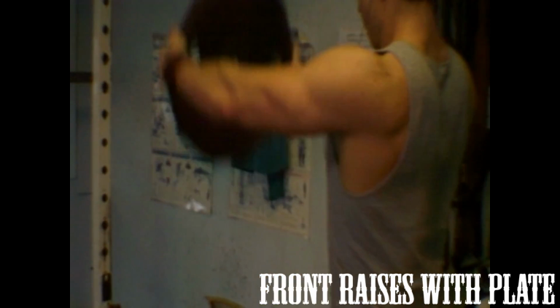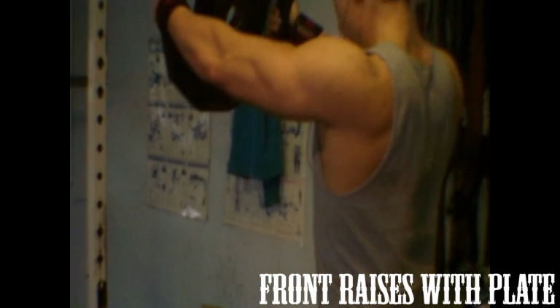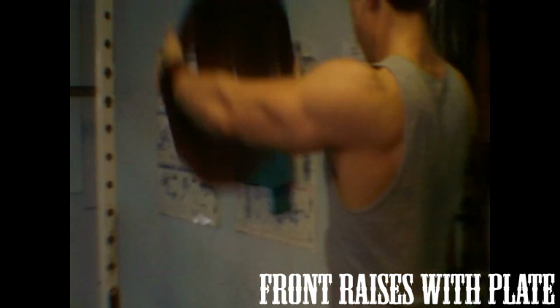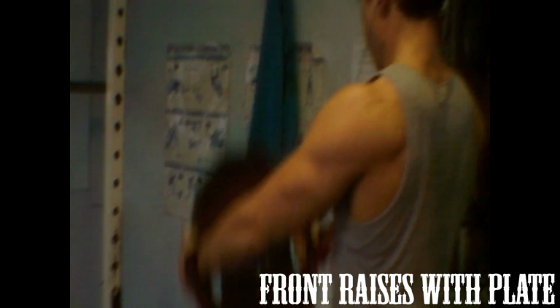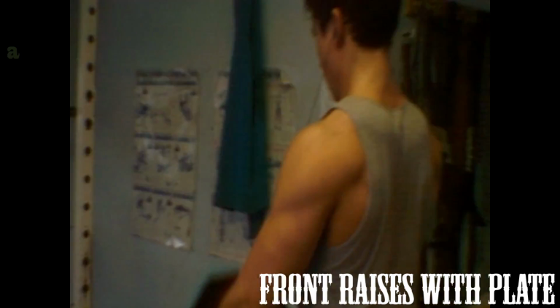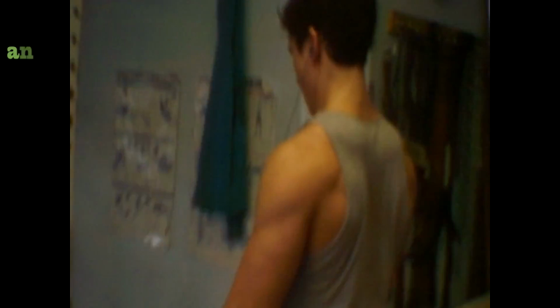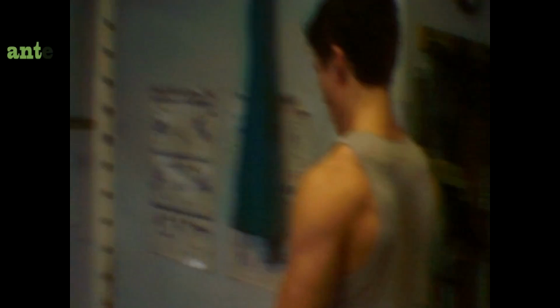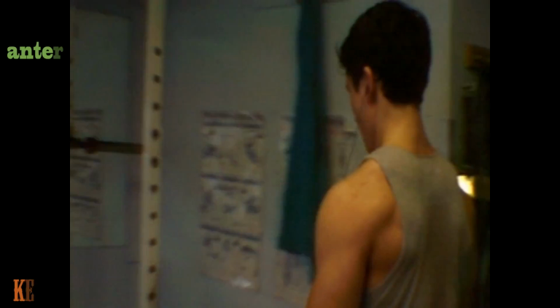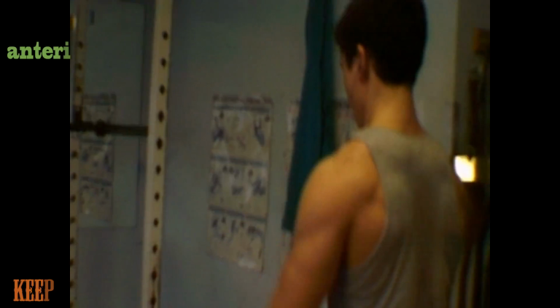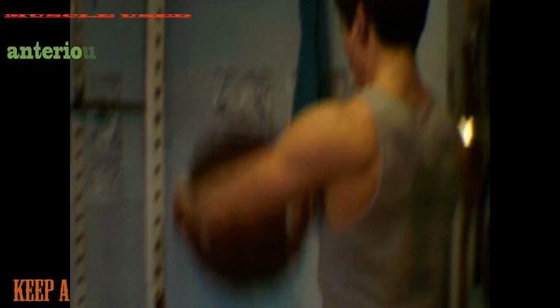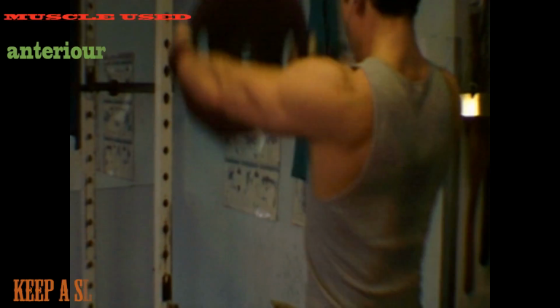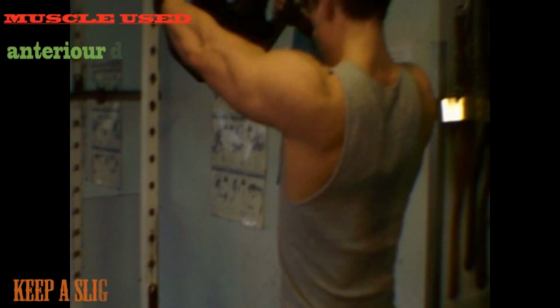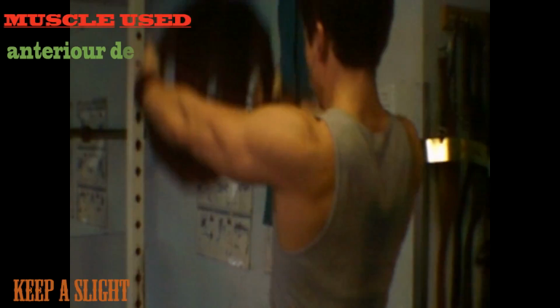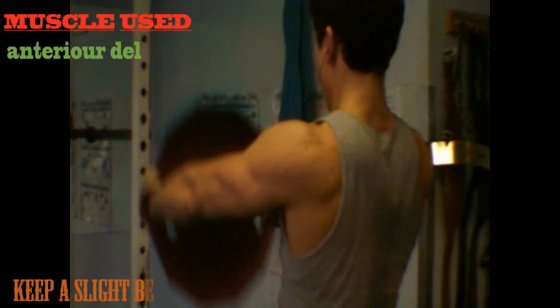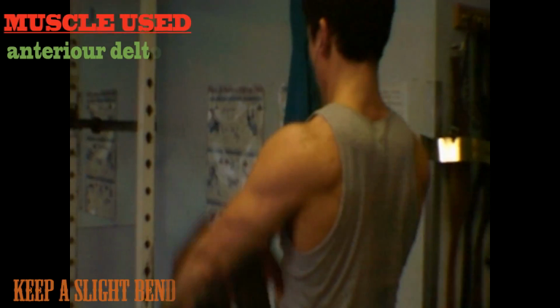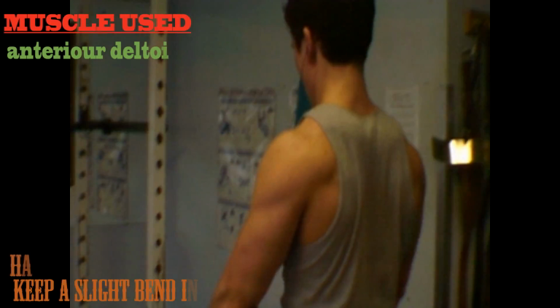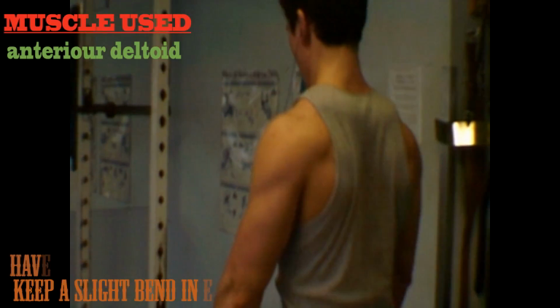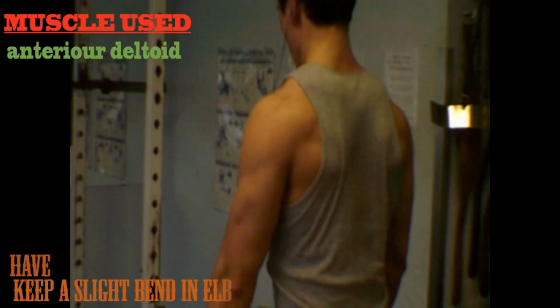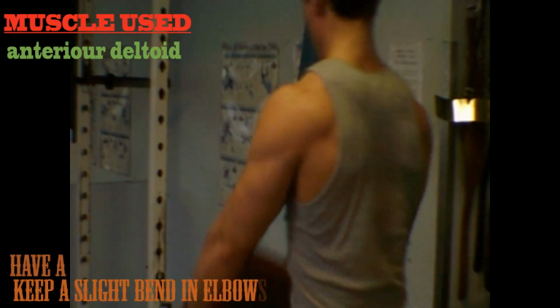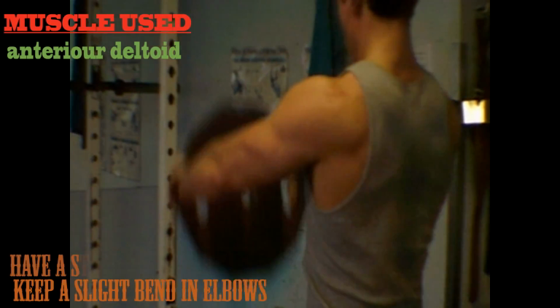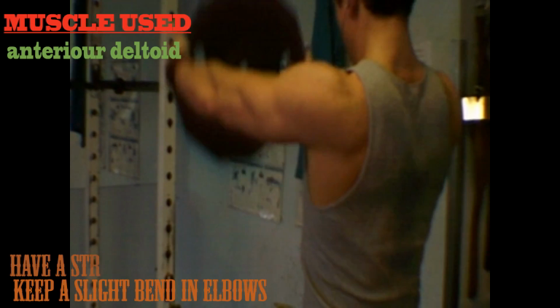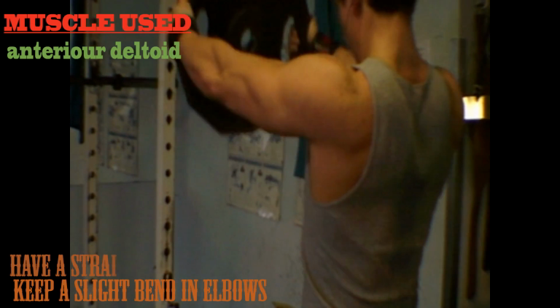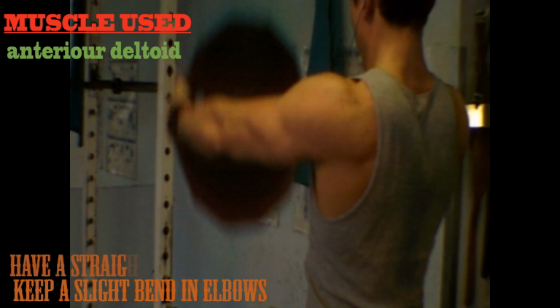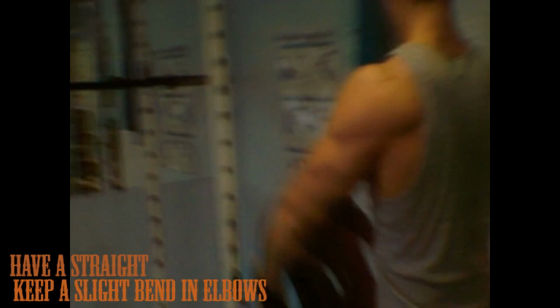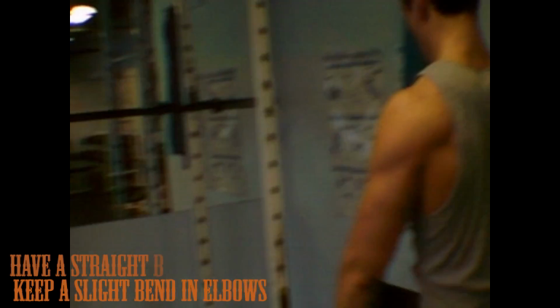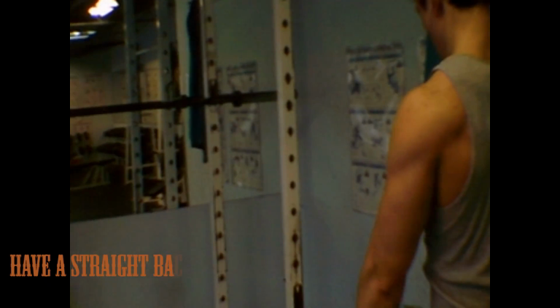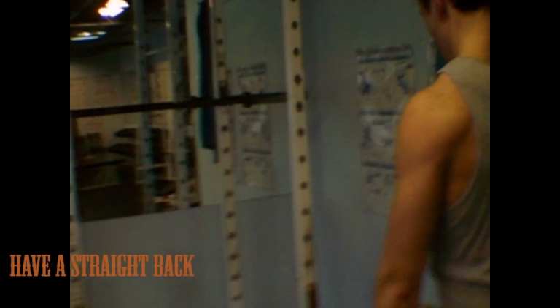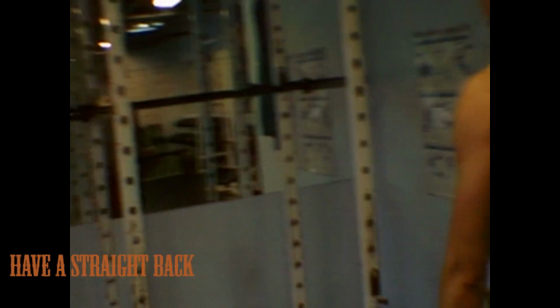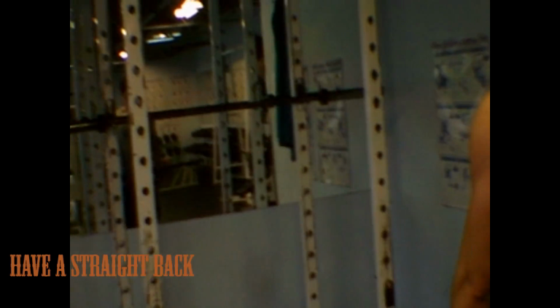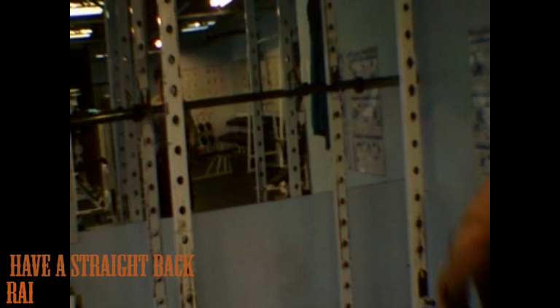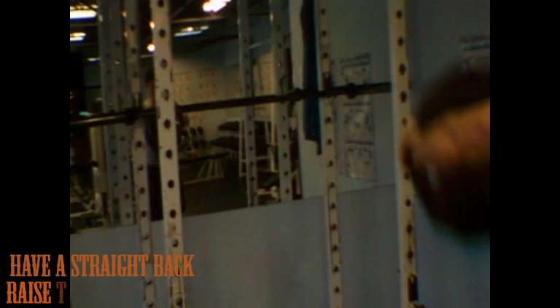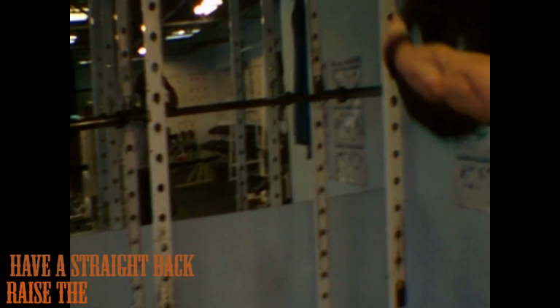I'm hitting my anterior deltoid. Keep a slight bend in your elbows and have a straight back. Raise the weight so it's horizontal to the floor.